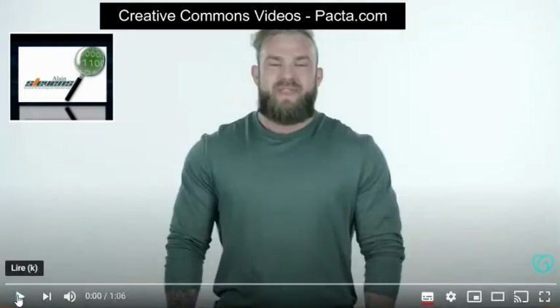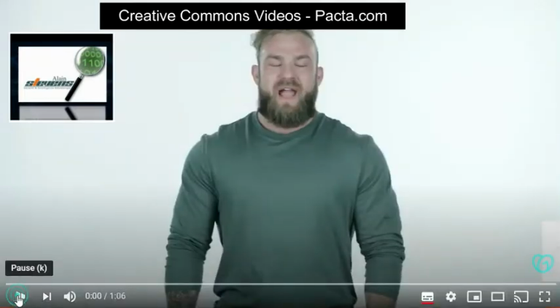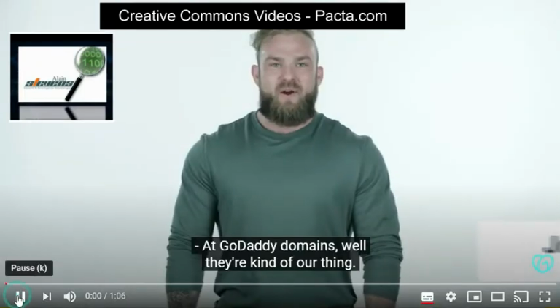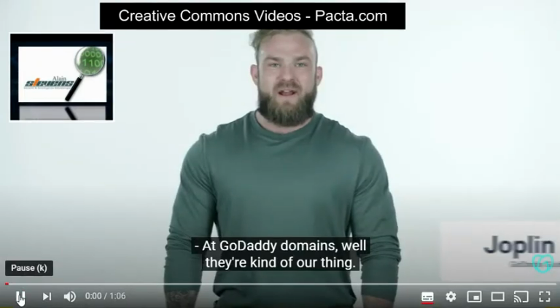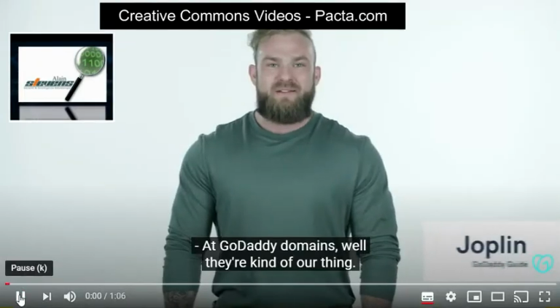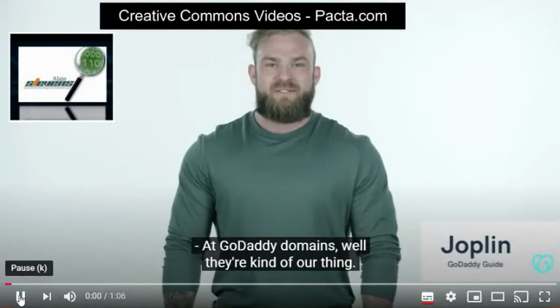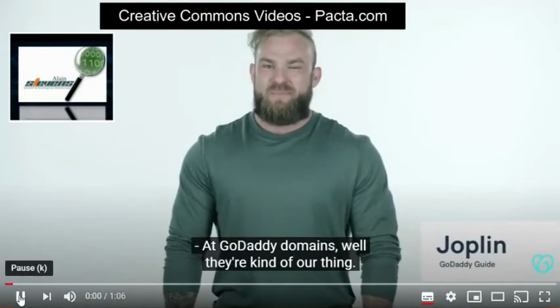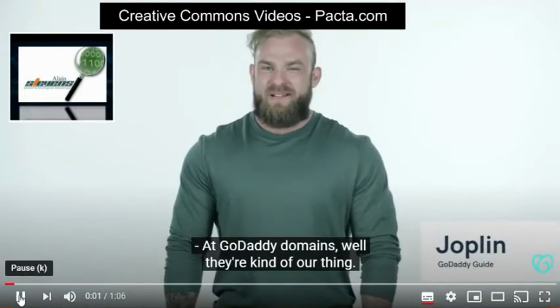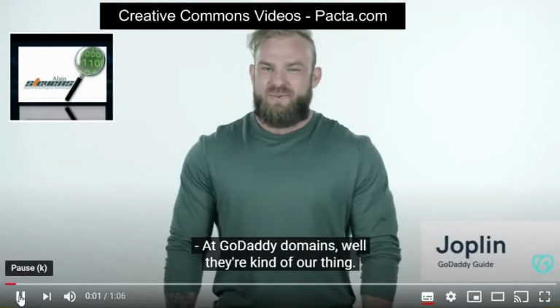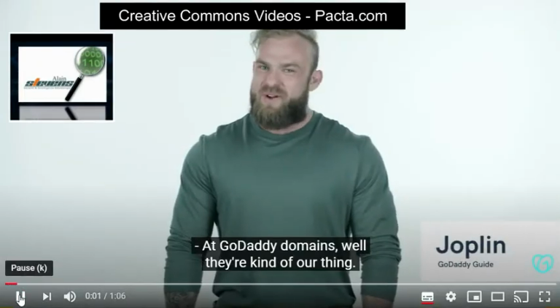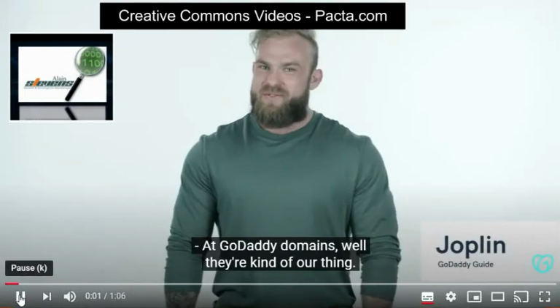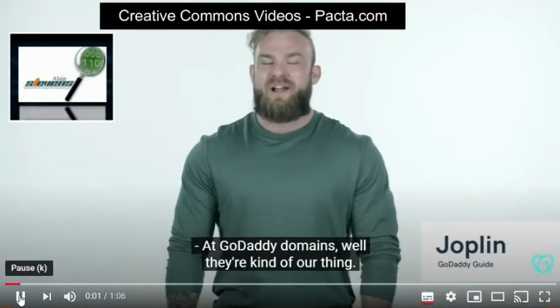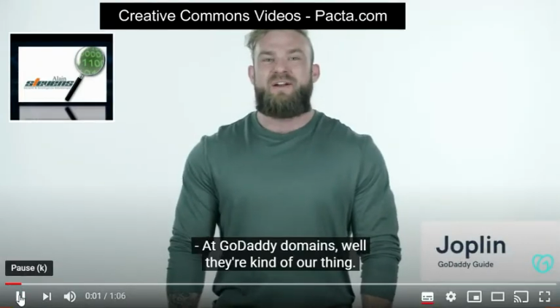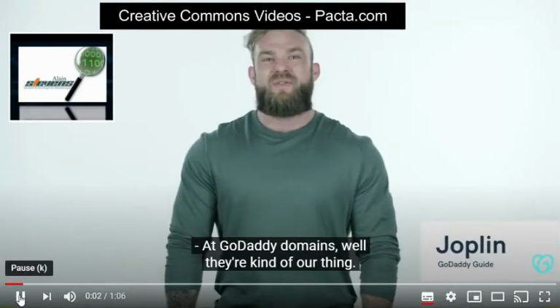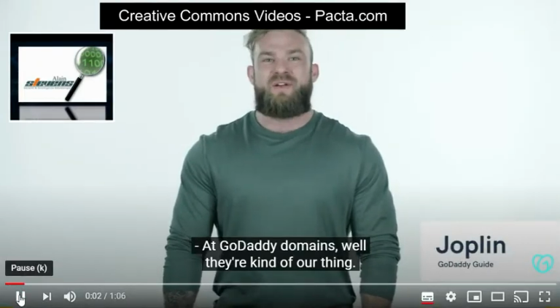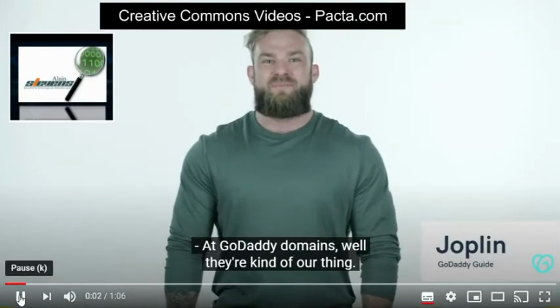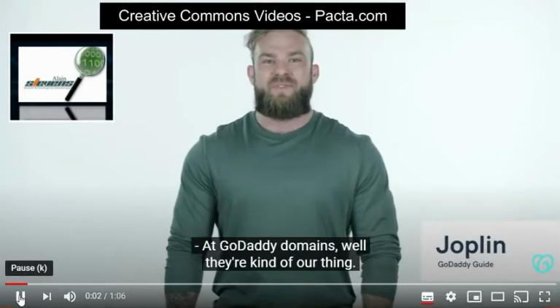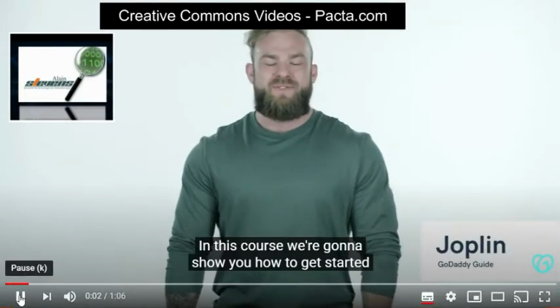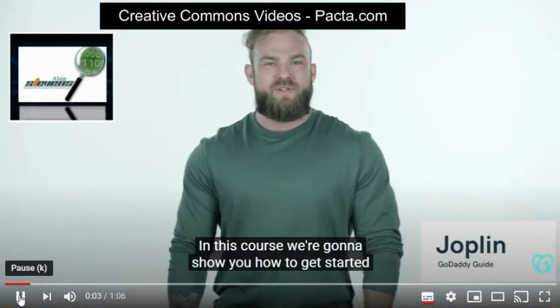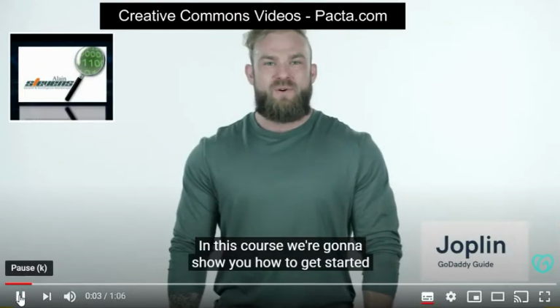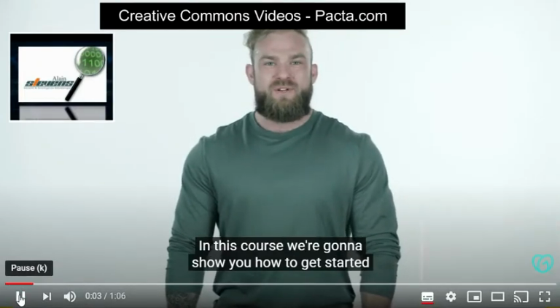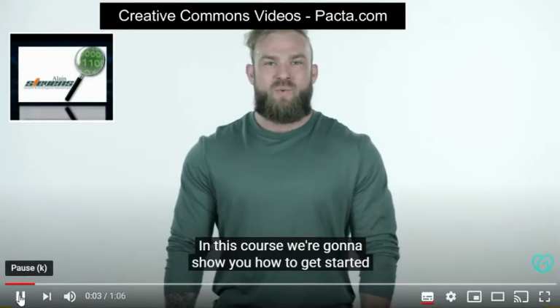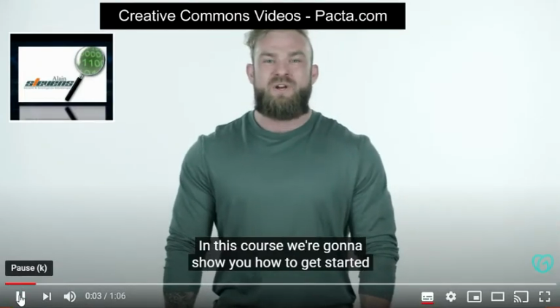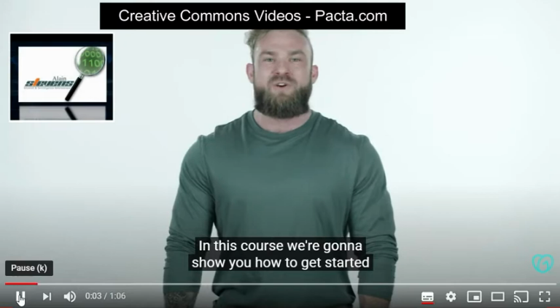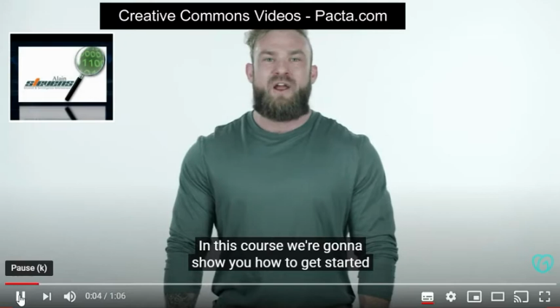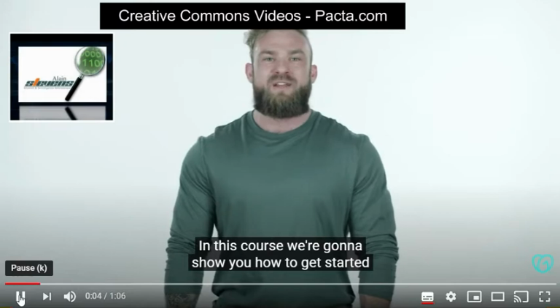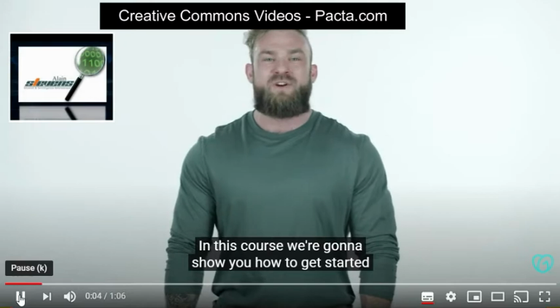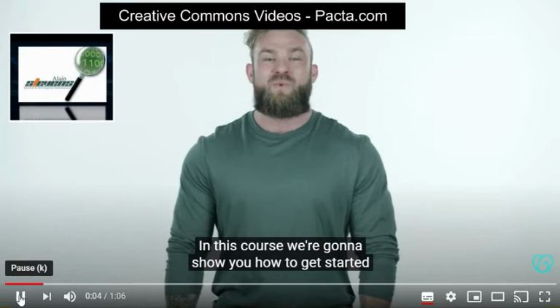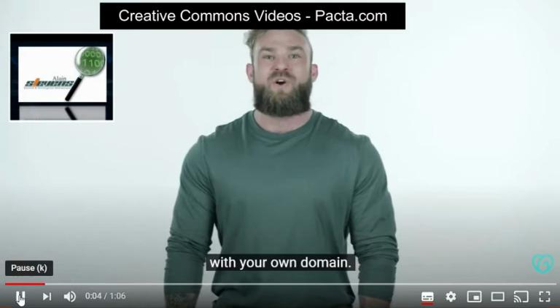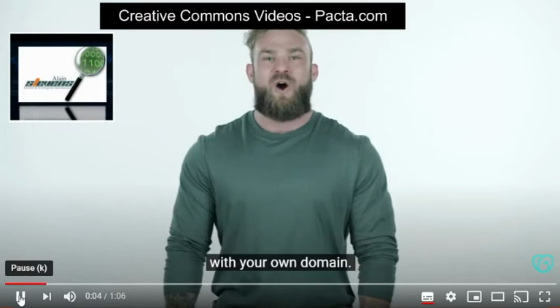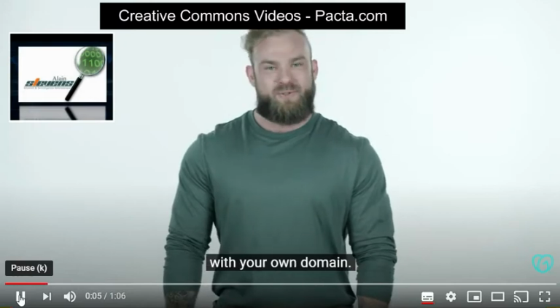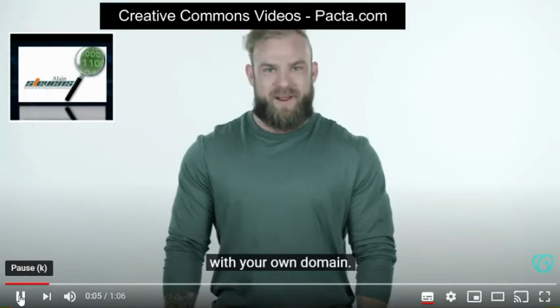At GoDaddy, domains — well, they're kind of our thing. In this course, we're going to show you how to get started with your own domain.